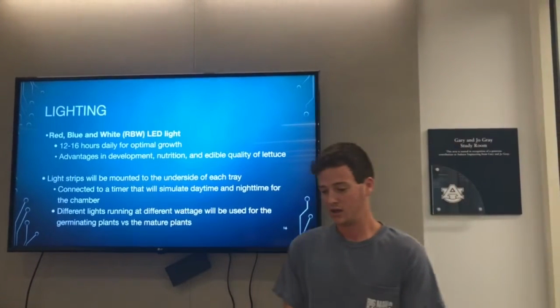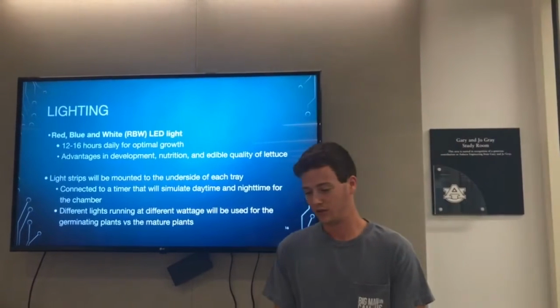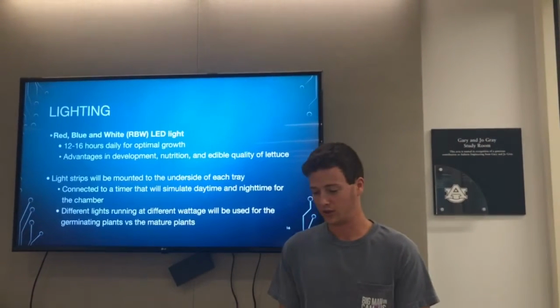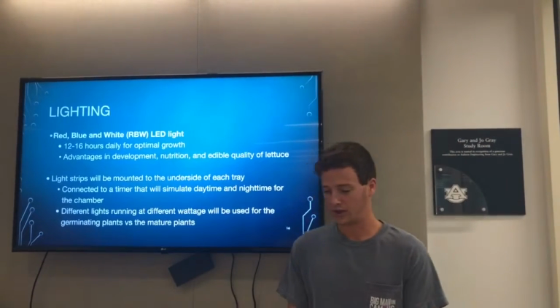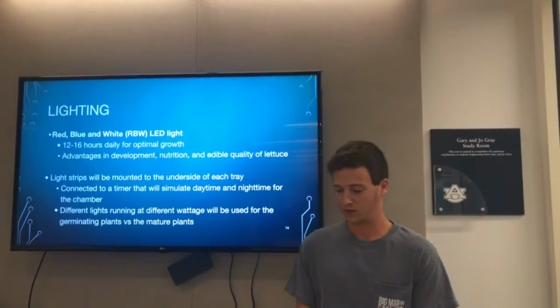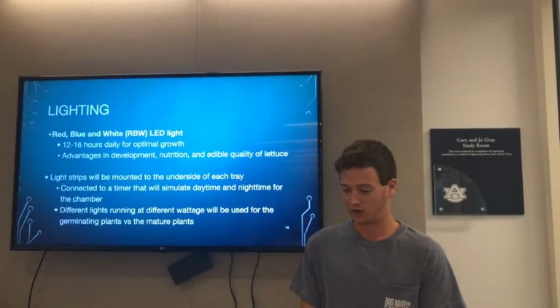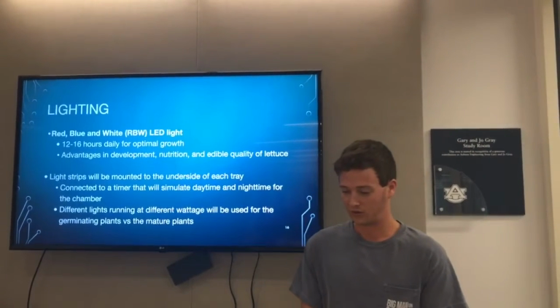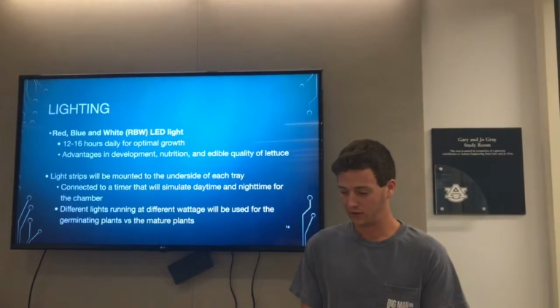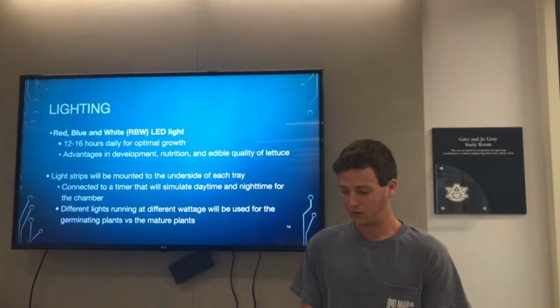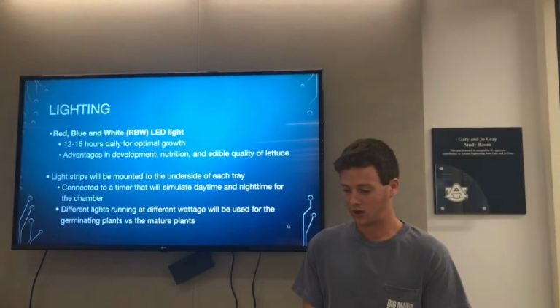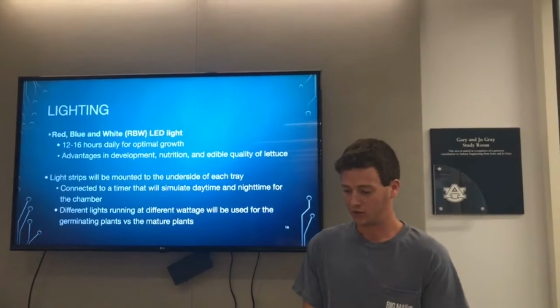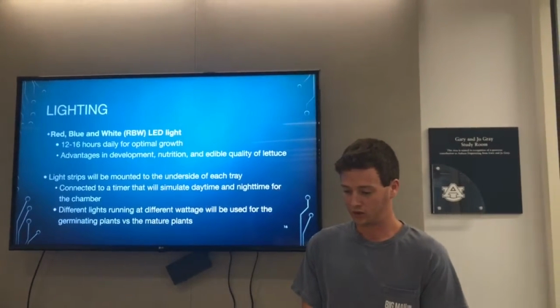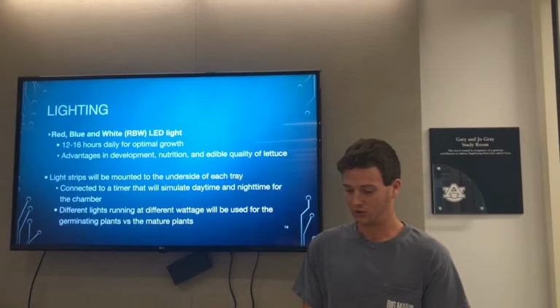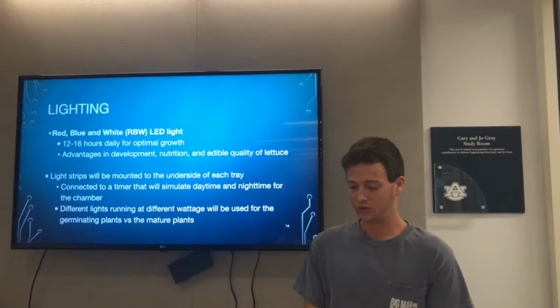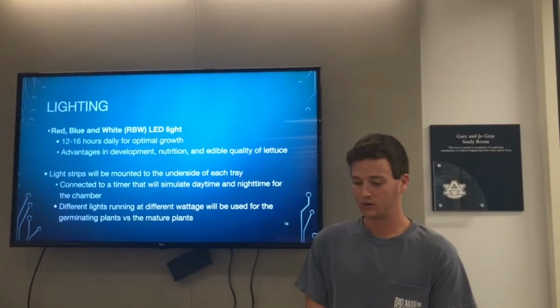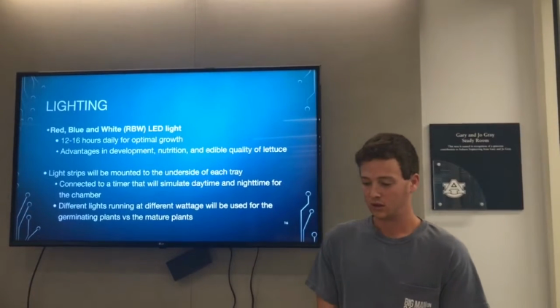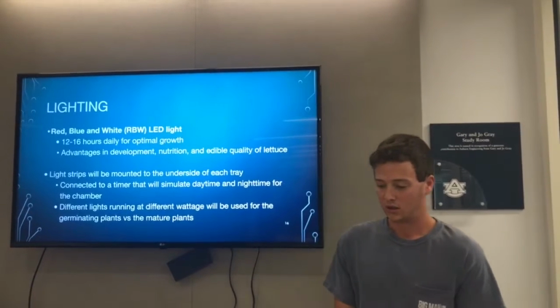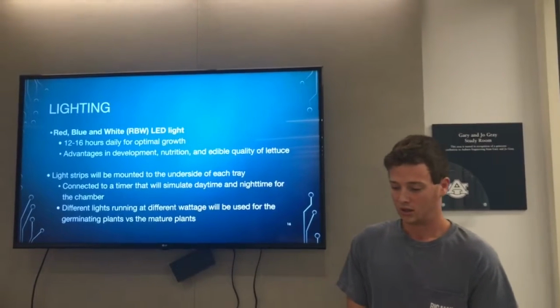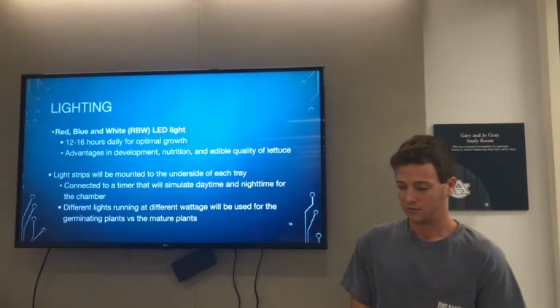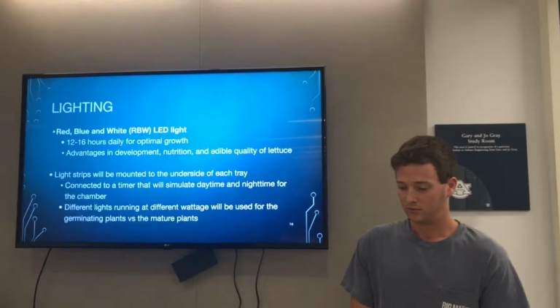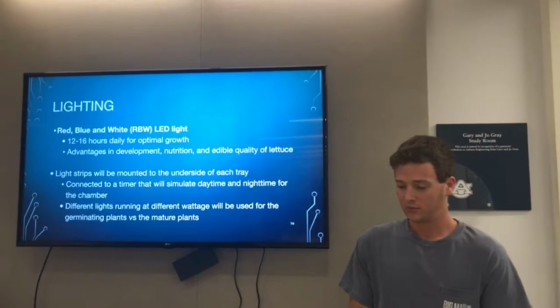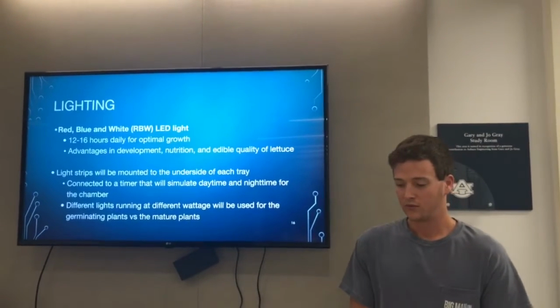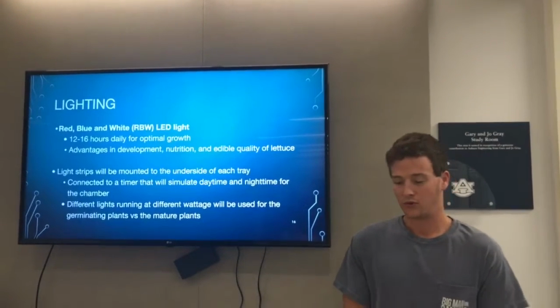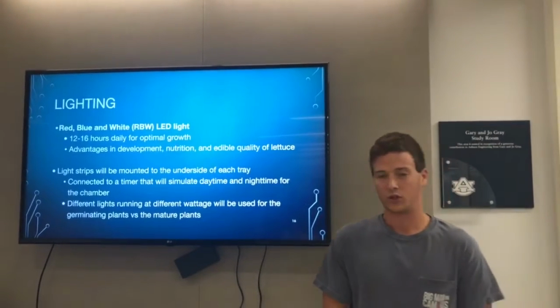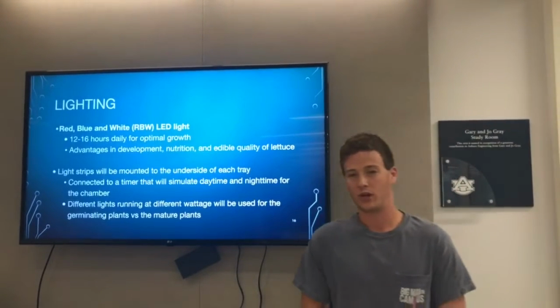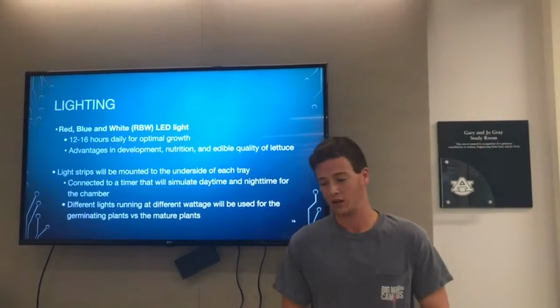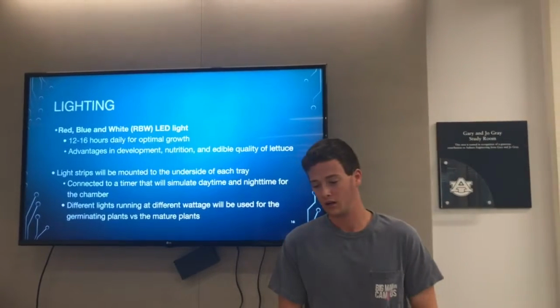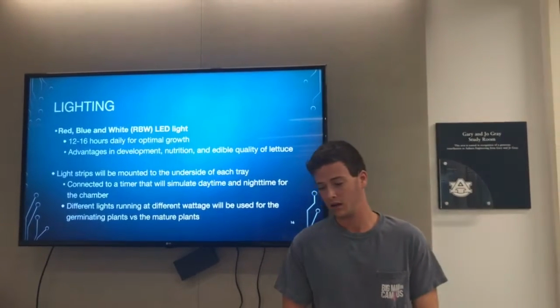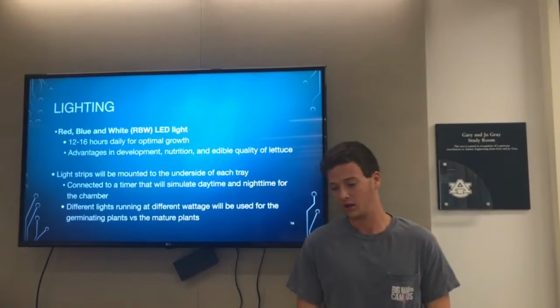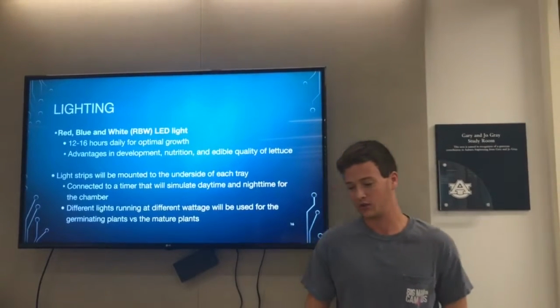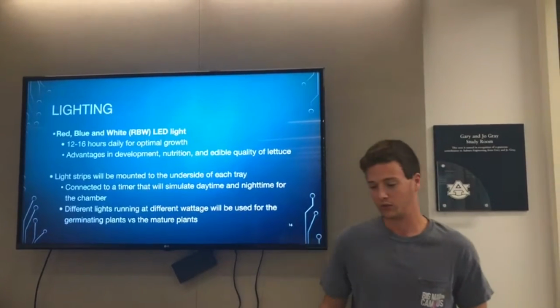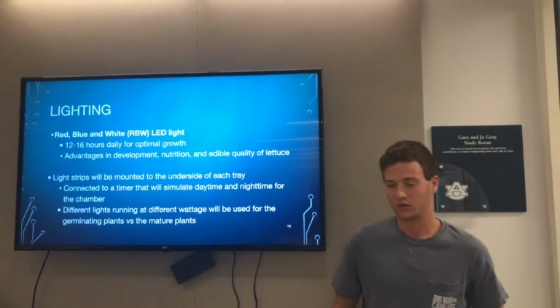Different lights running at different wavelengths will be used for both germinating and mature plants.